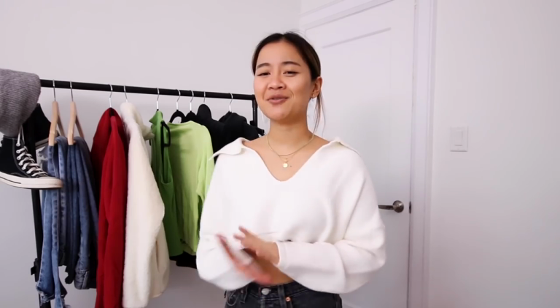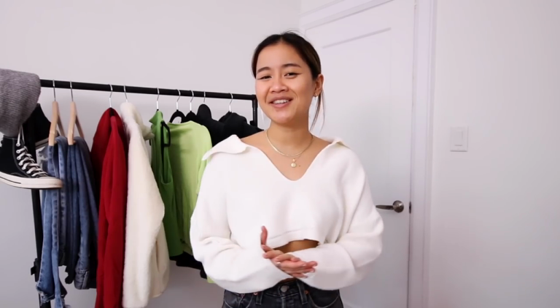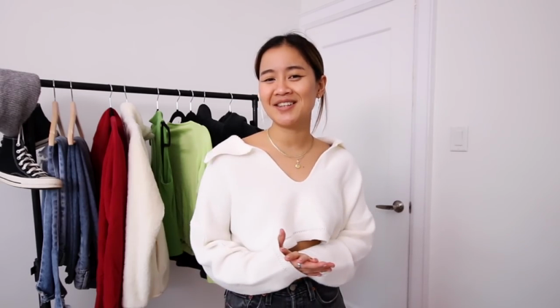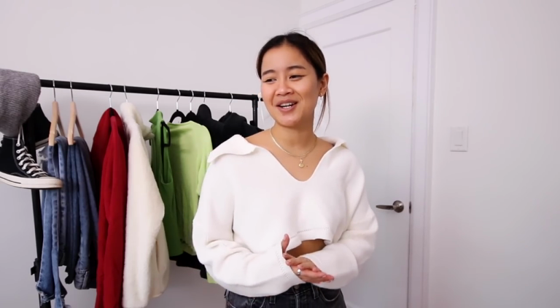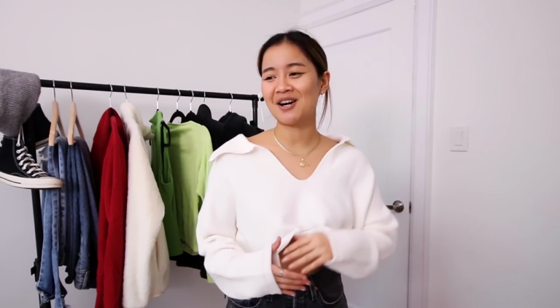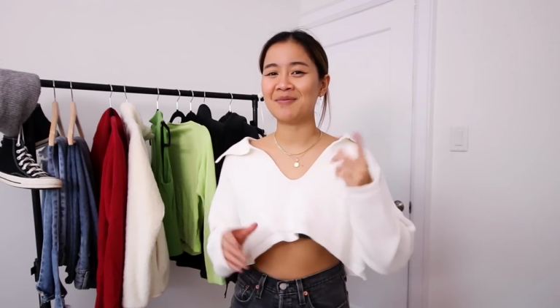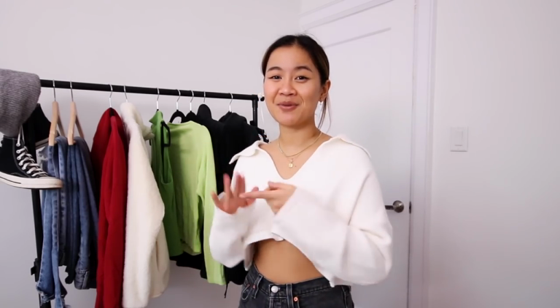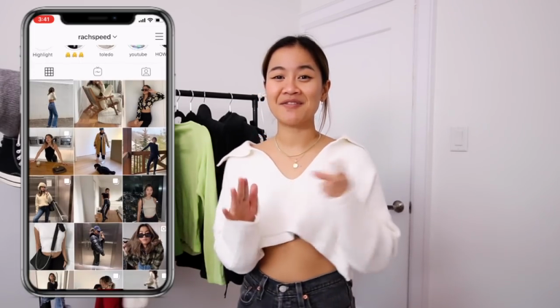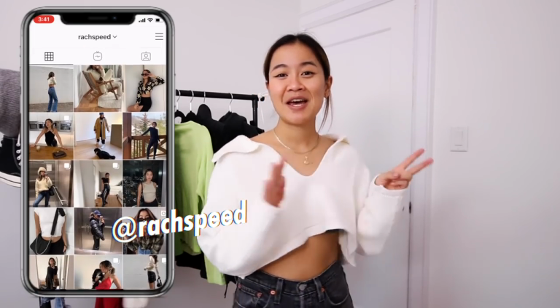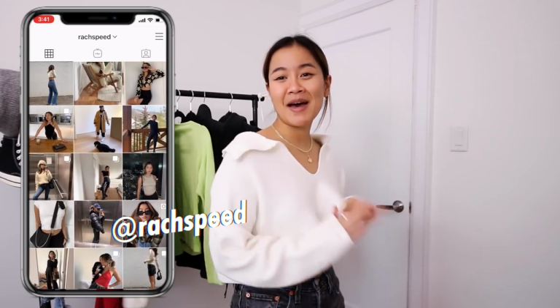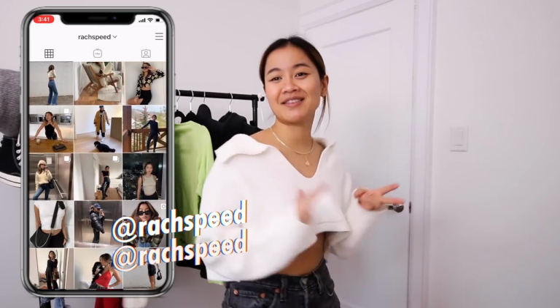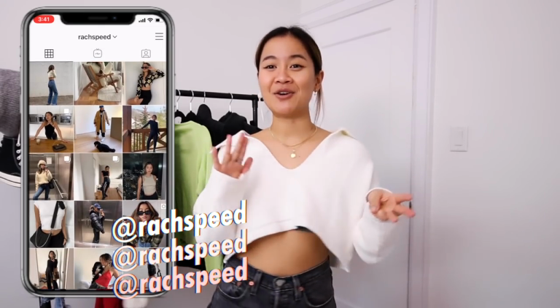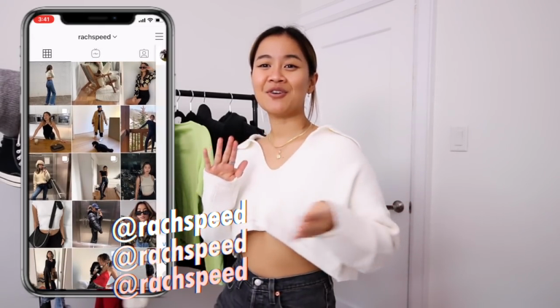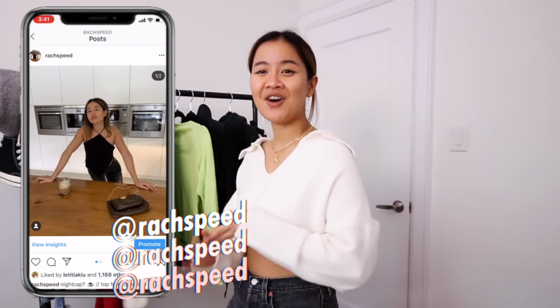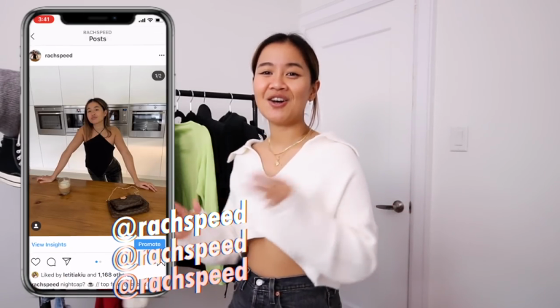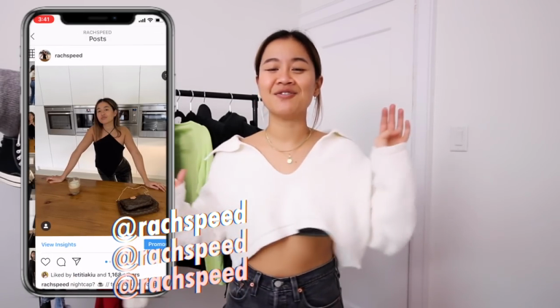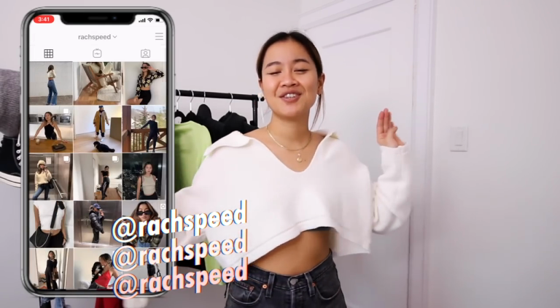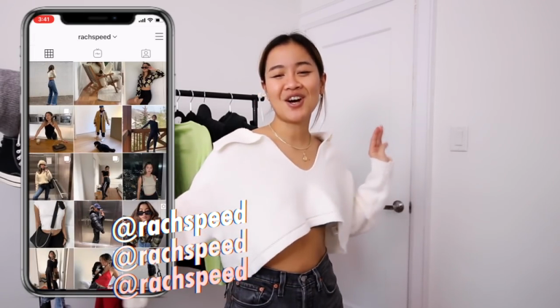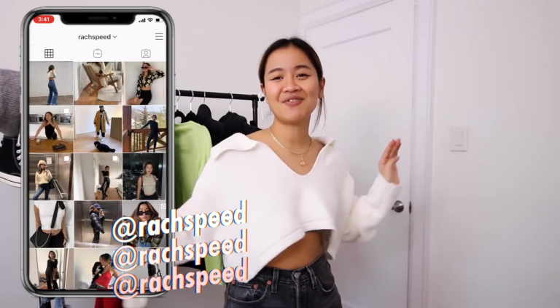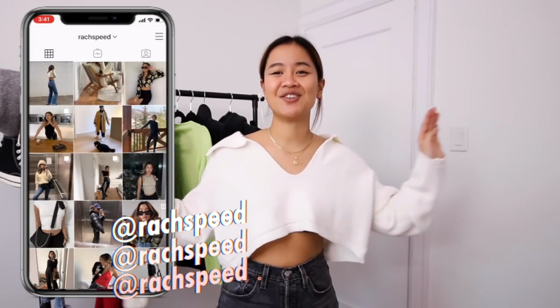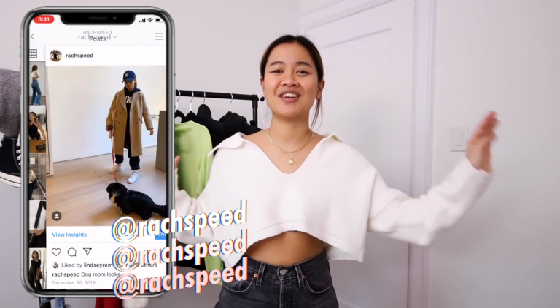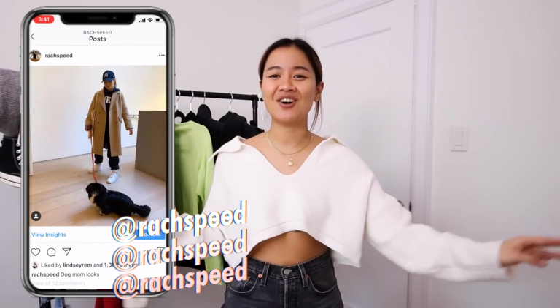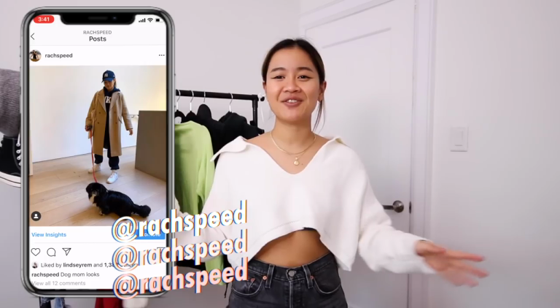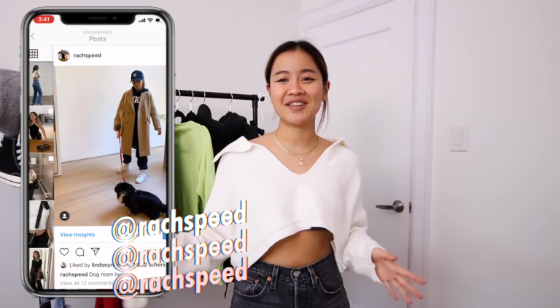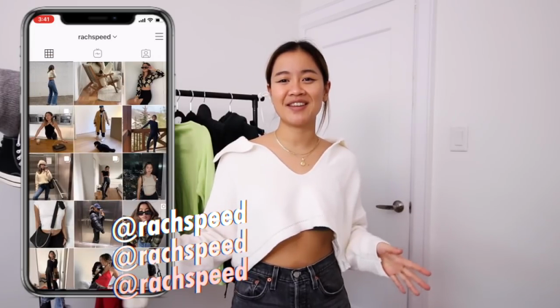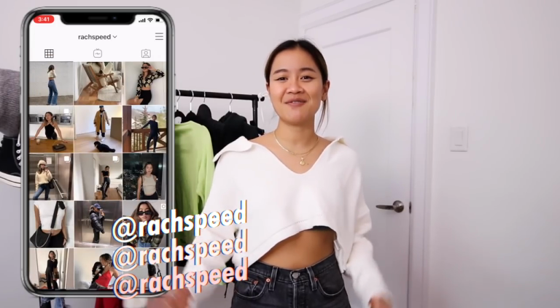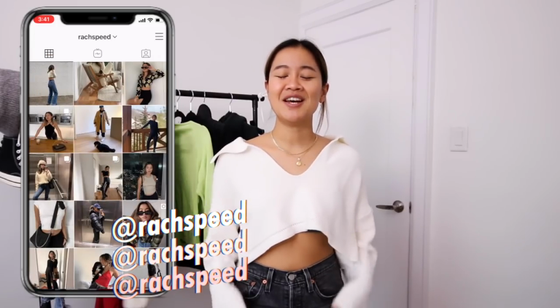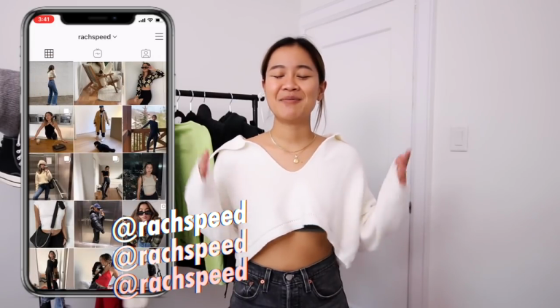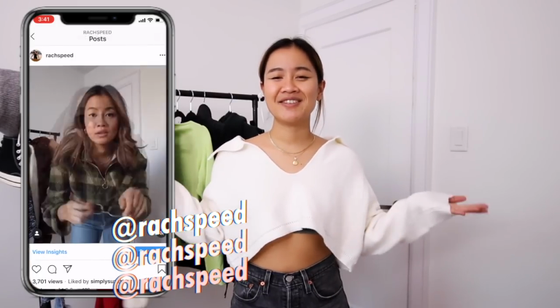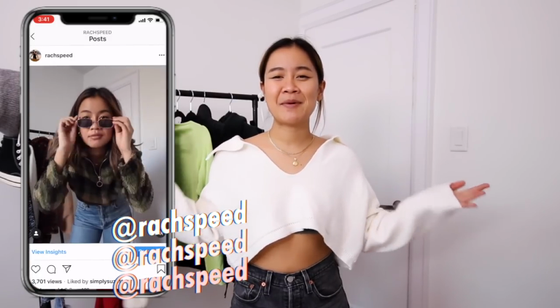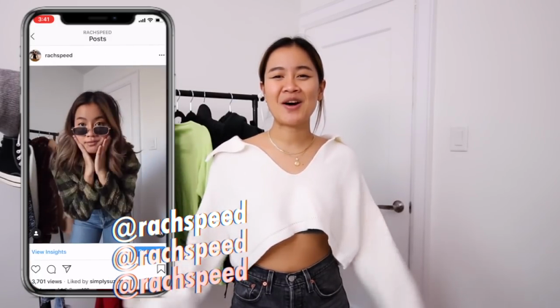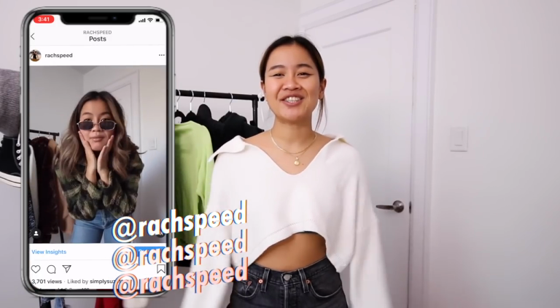If you guys want to see what I got from the thrift, PacSun, Revolve, Converse, and all this fun stuff, please keep on watching.